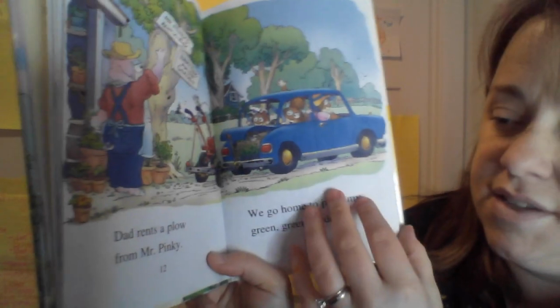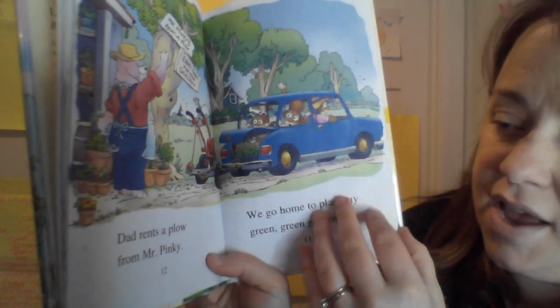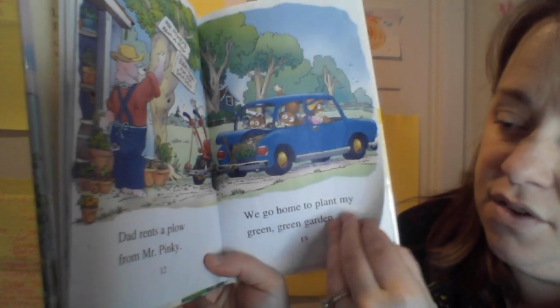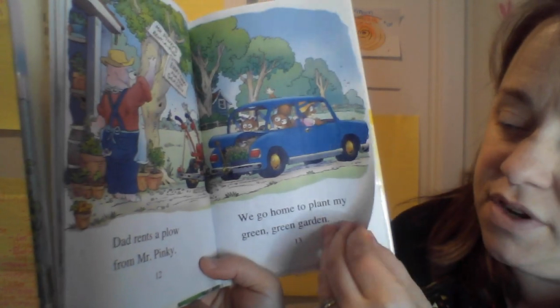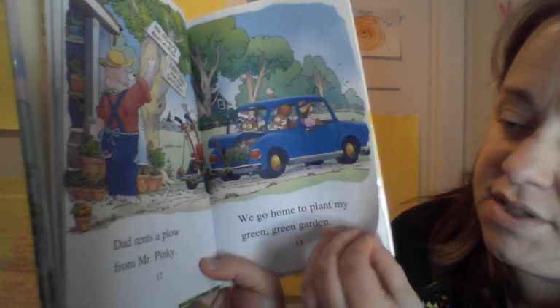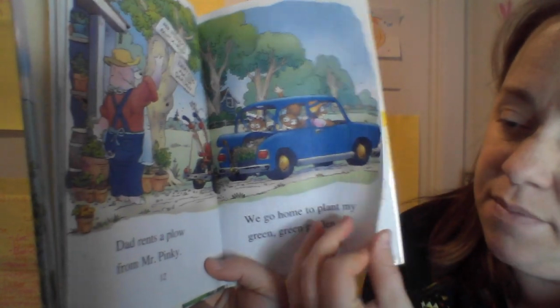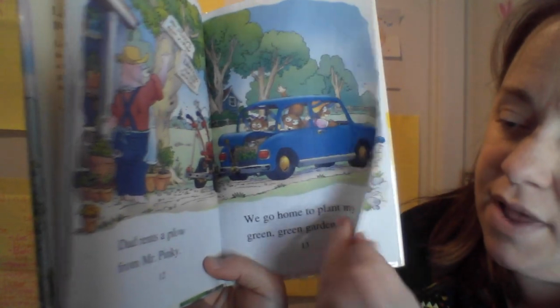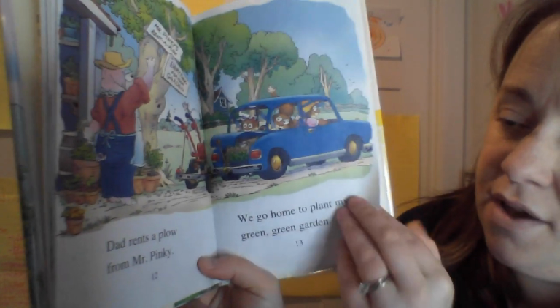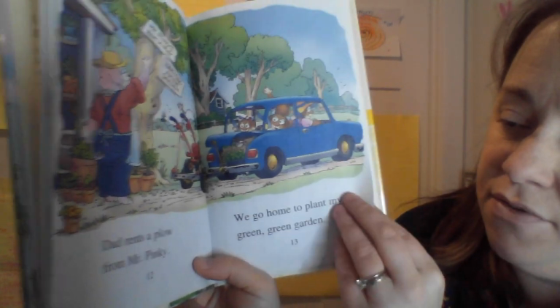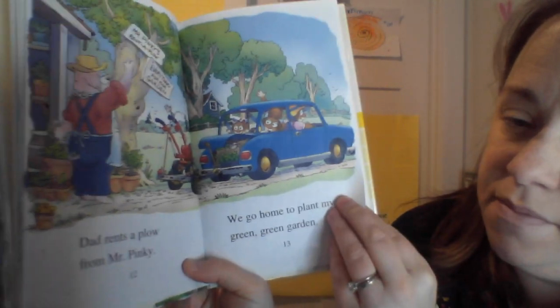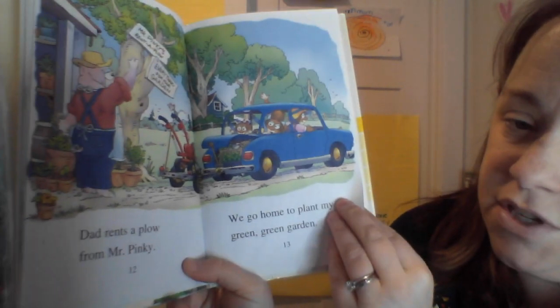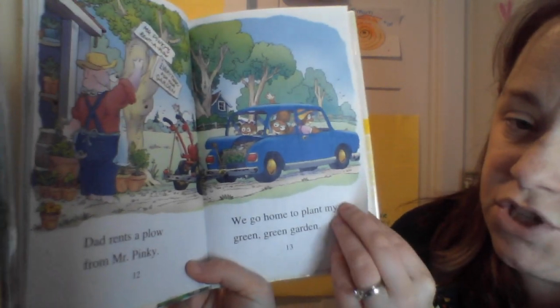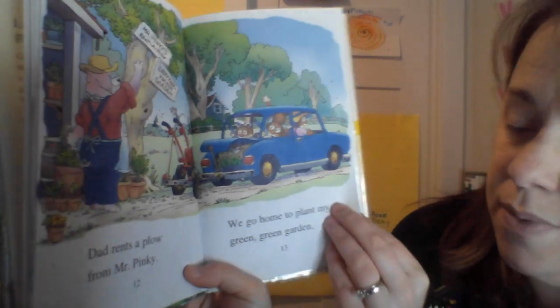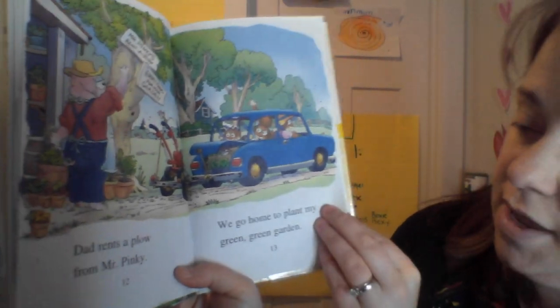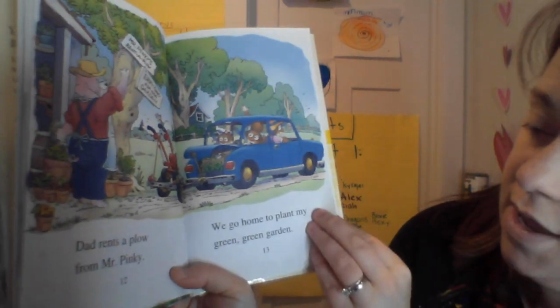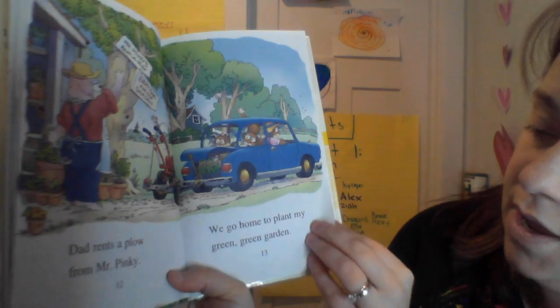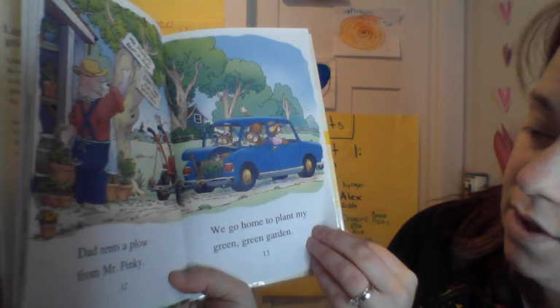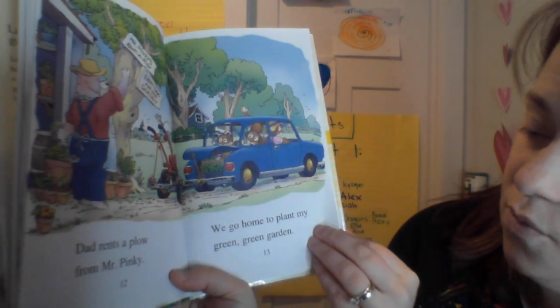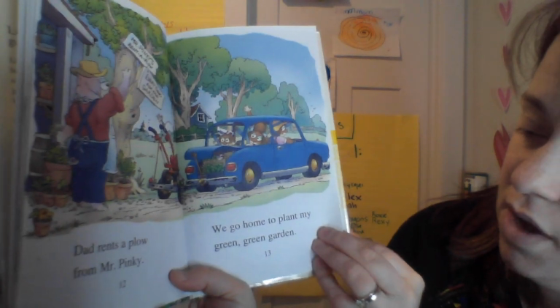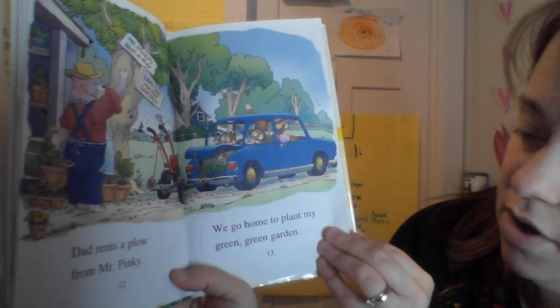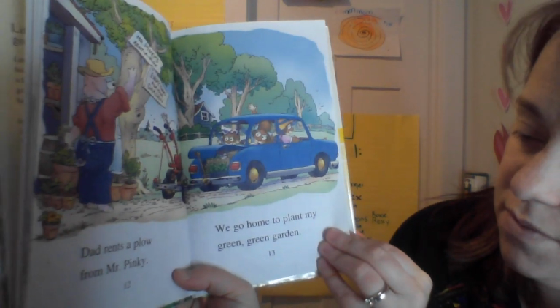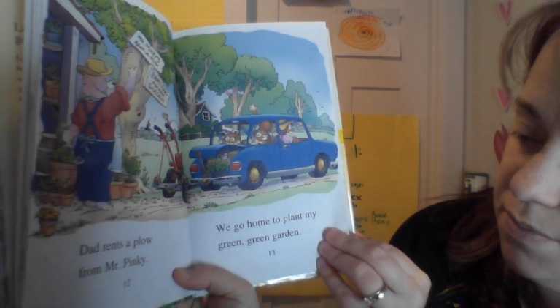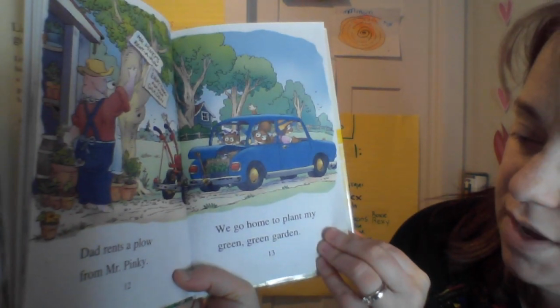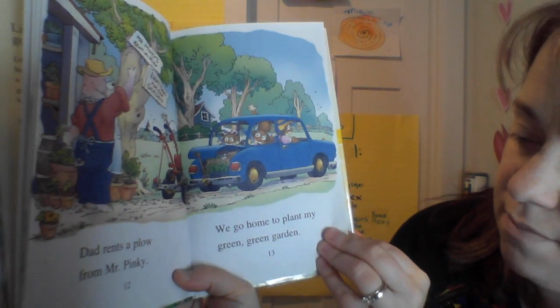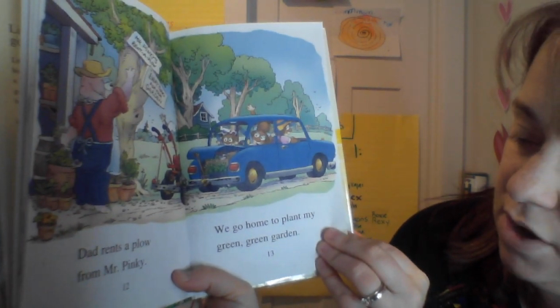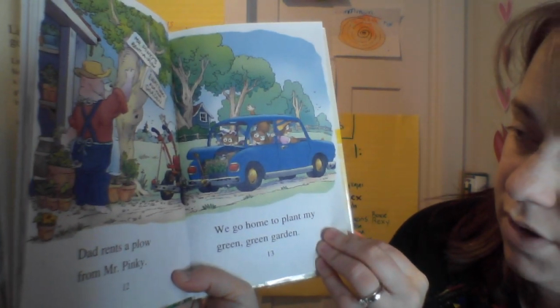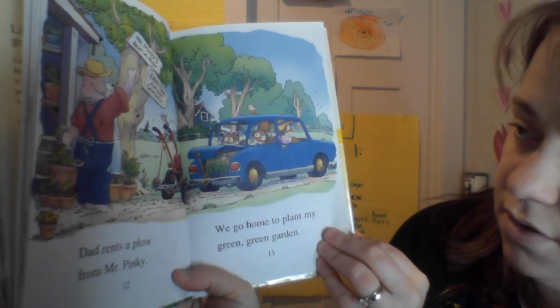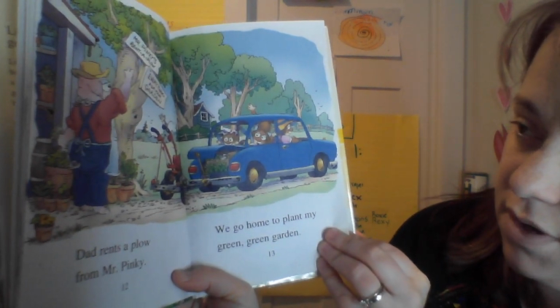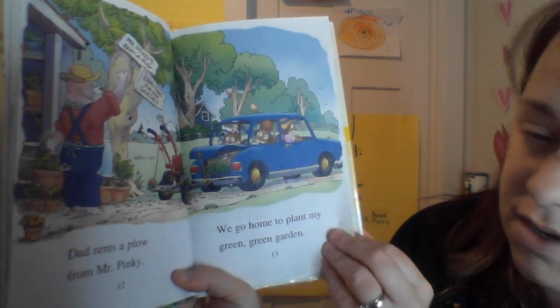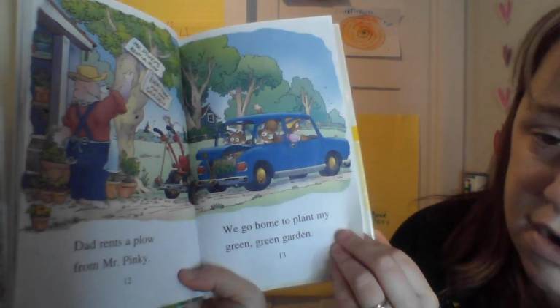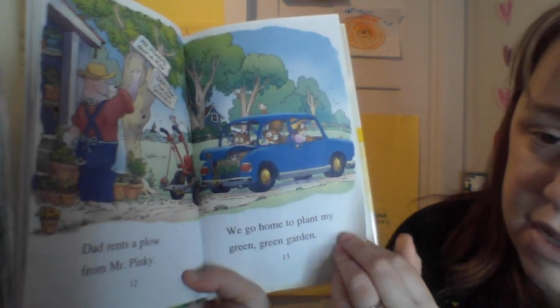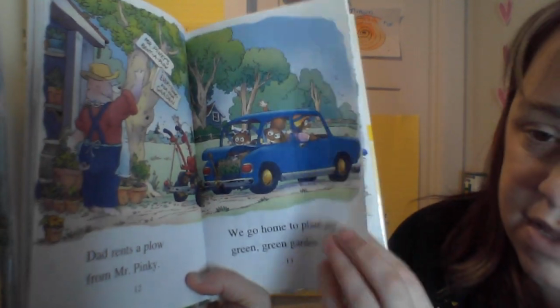Dad rents a plow from Mr. Pinky. We go home to plant my green, green garden.